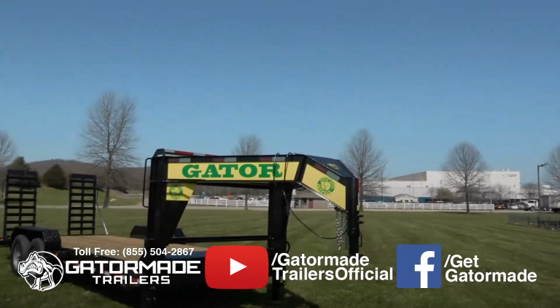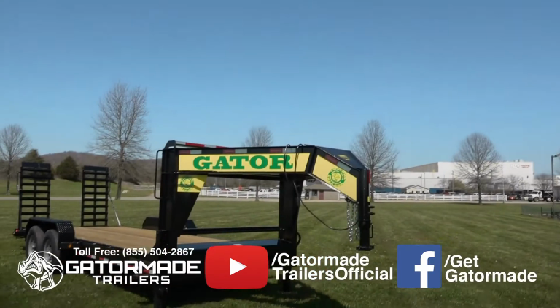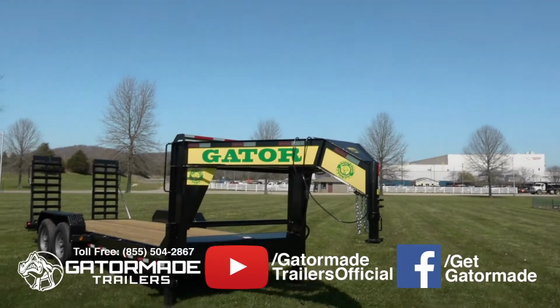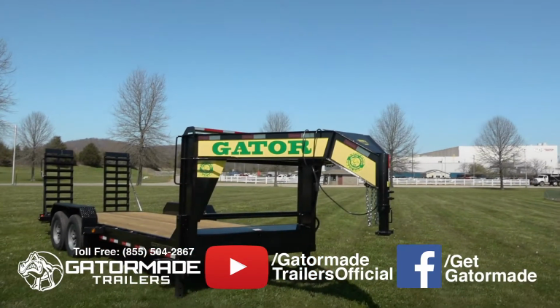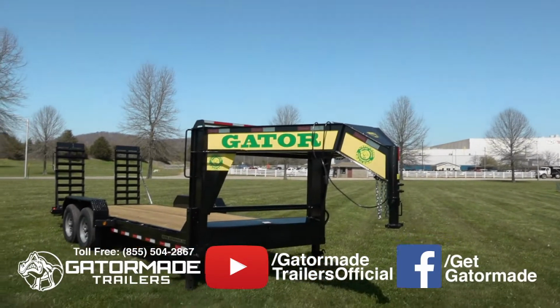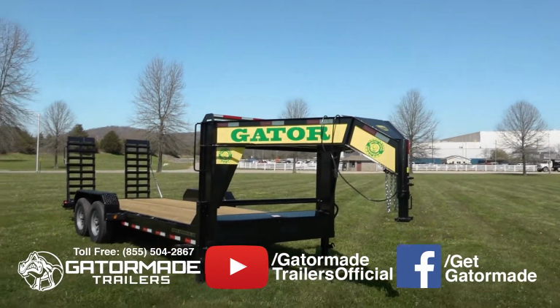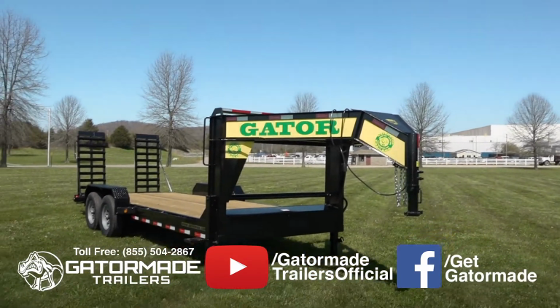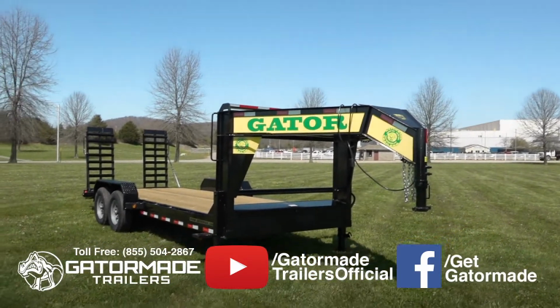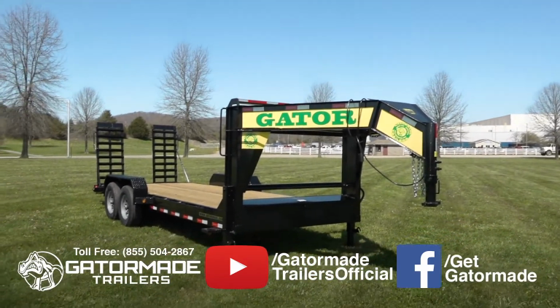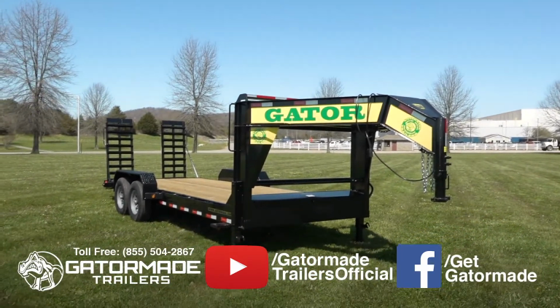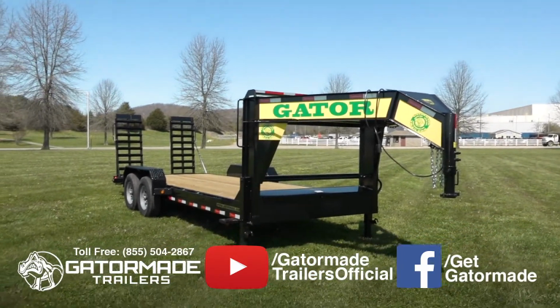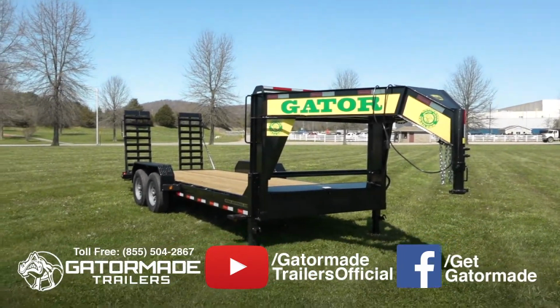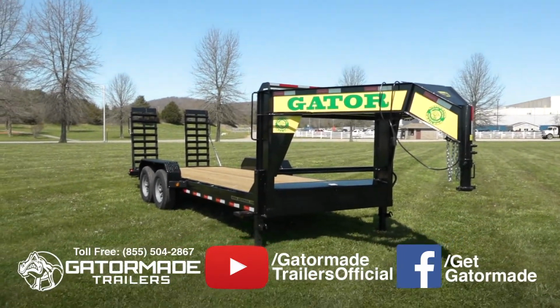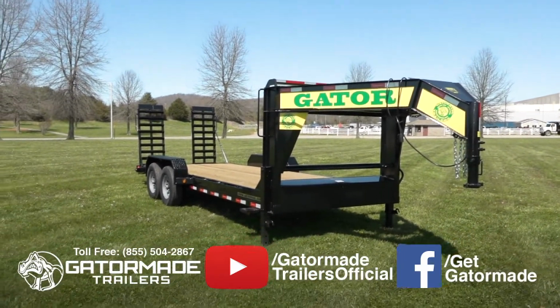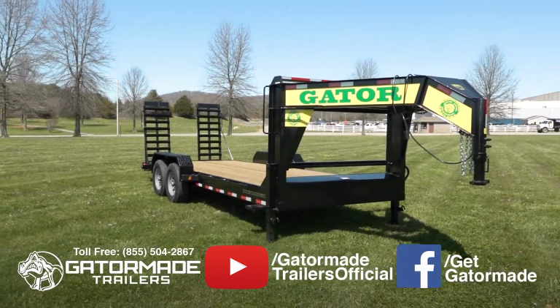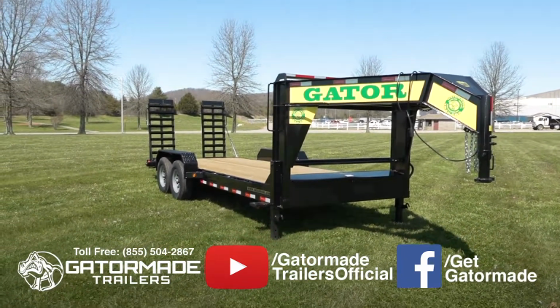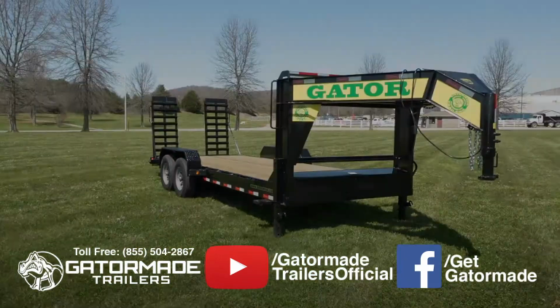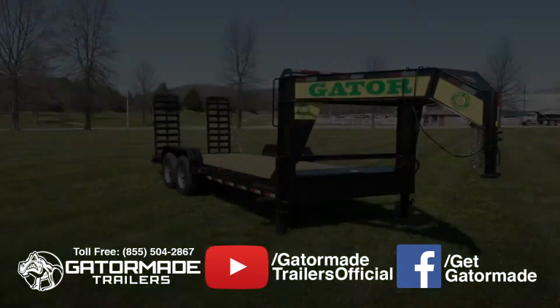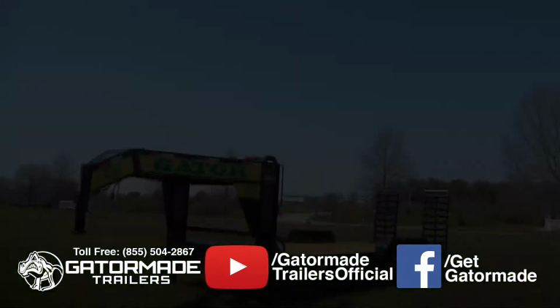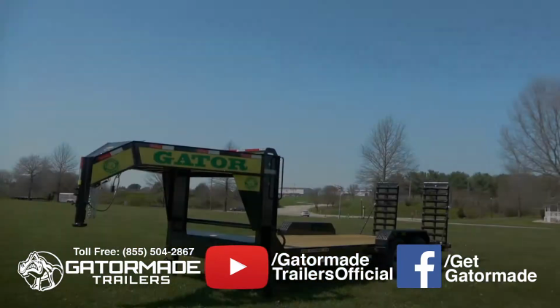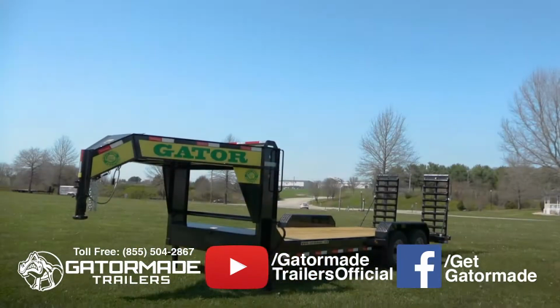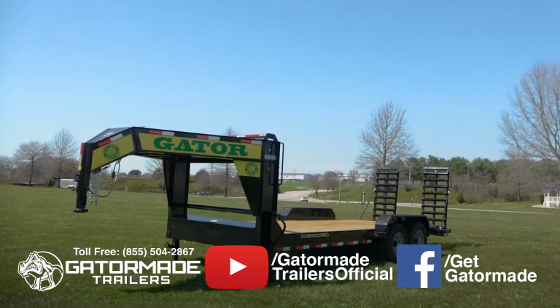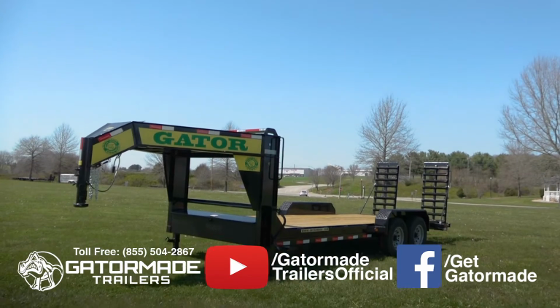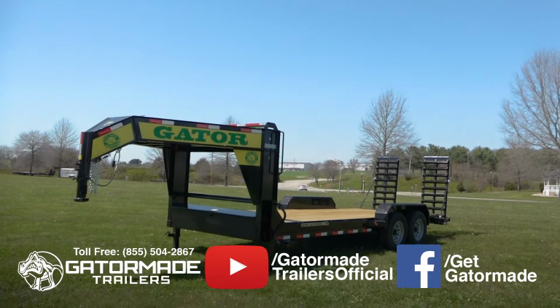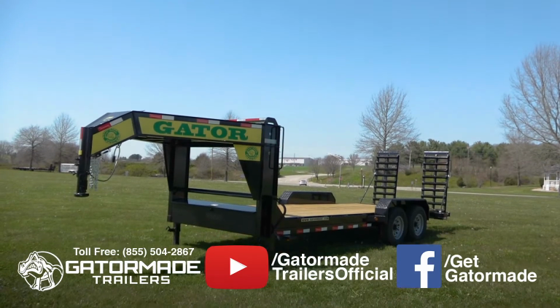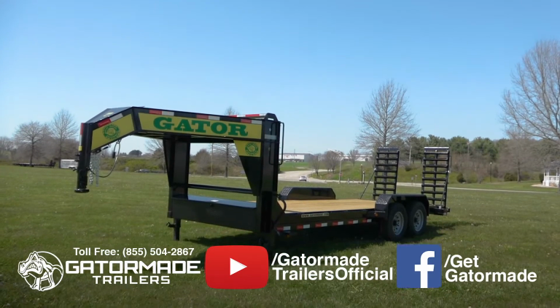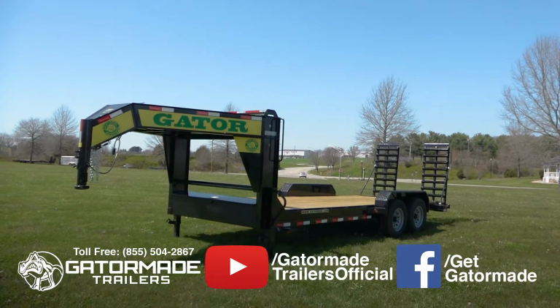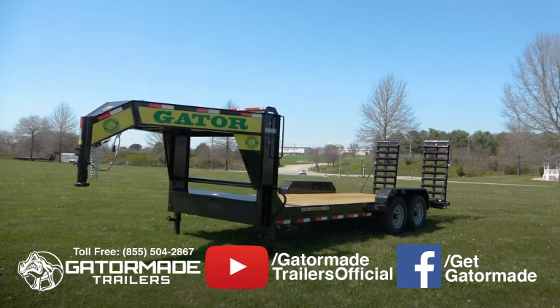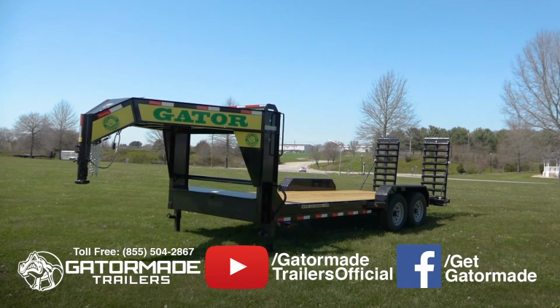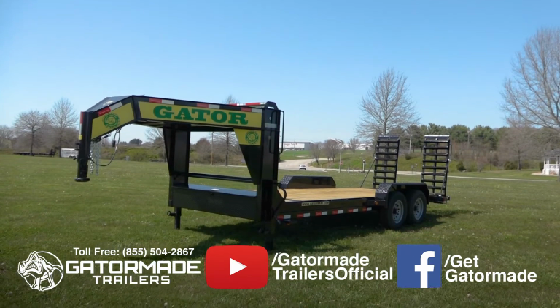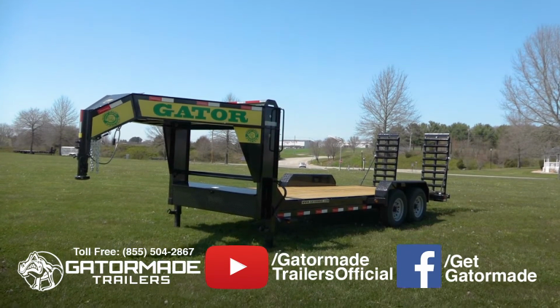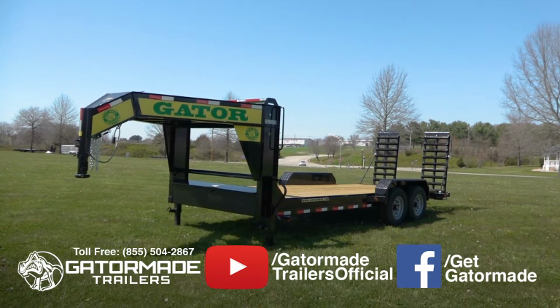And lastly, this trailer features a durable powder coat finish. A powder coat finish is the best finish that can be applied to a trailer.